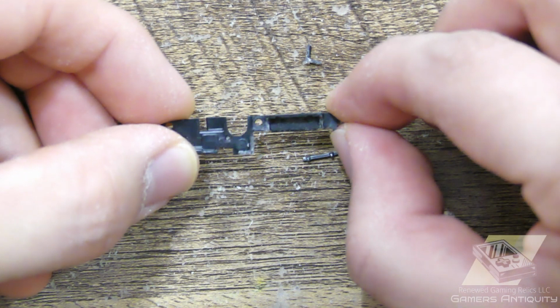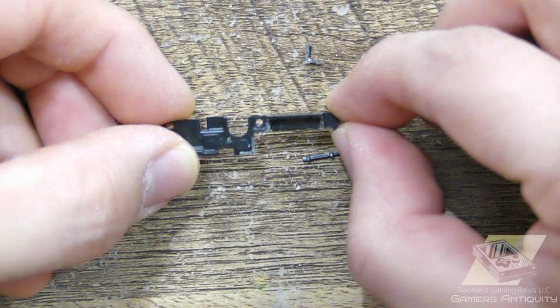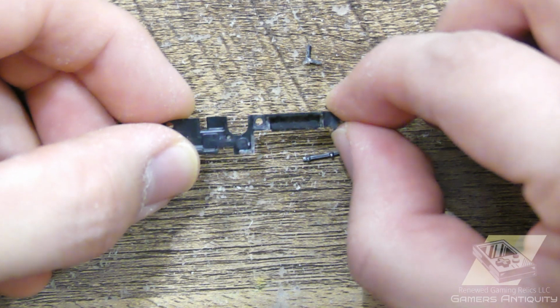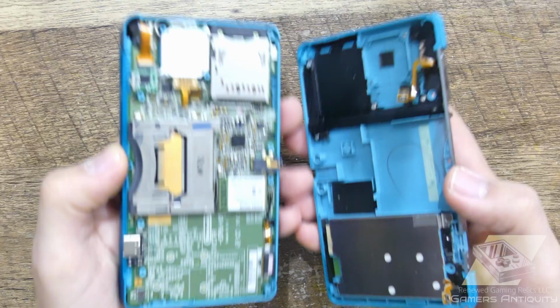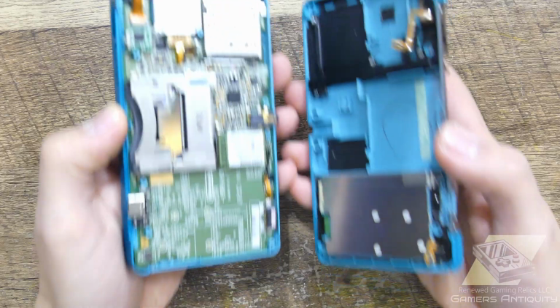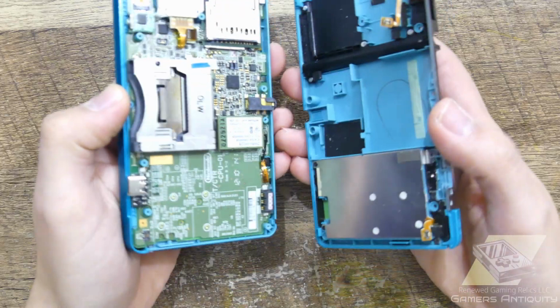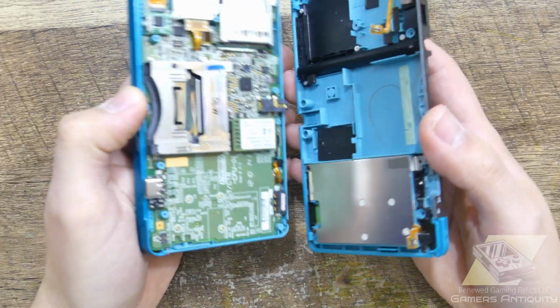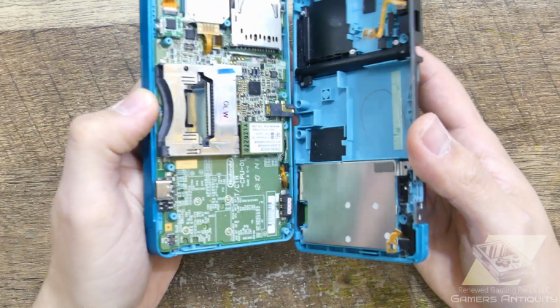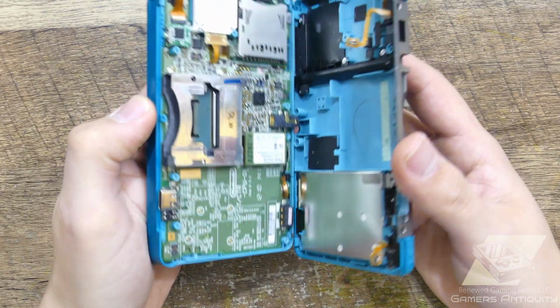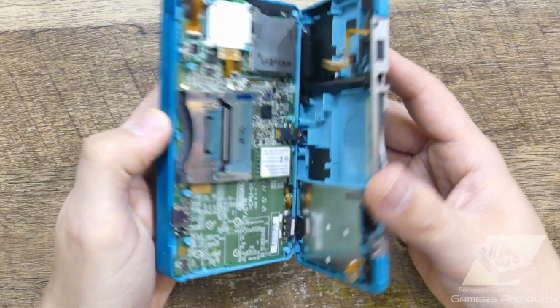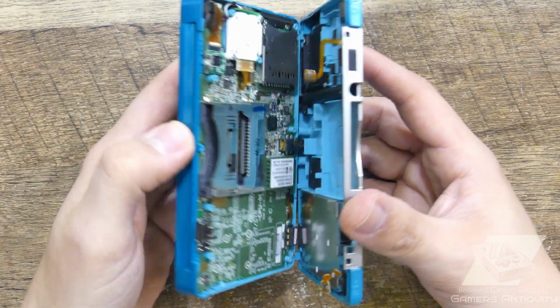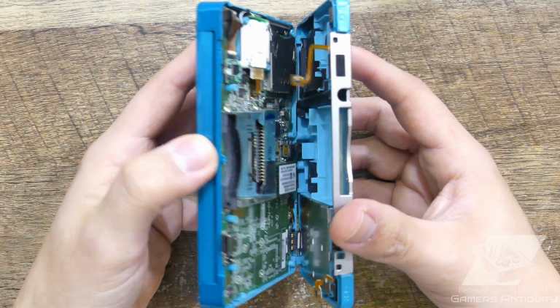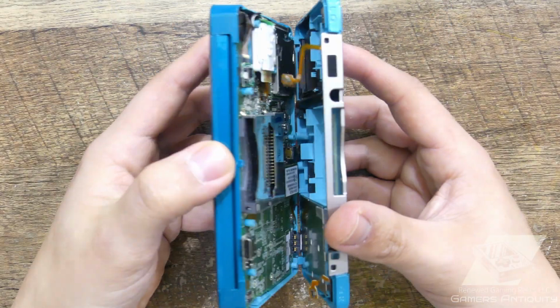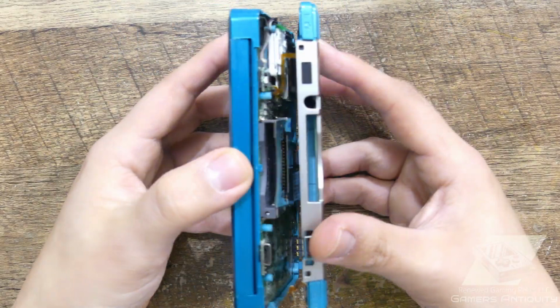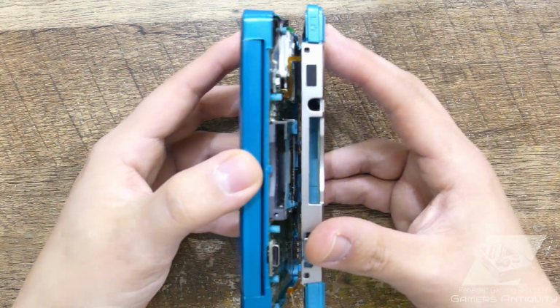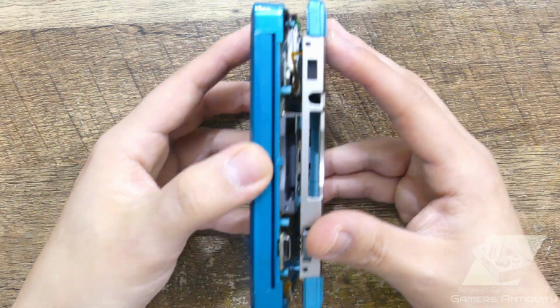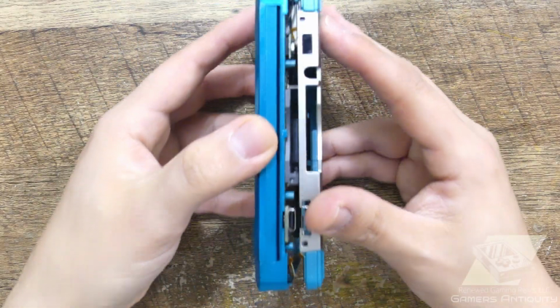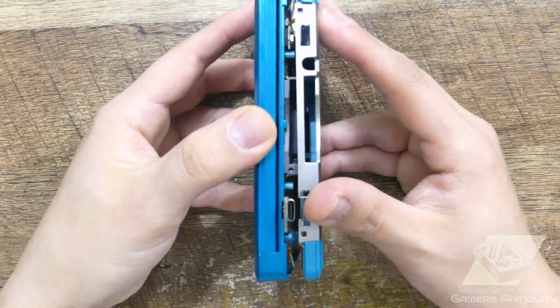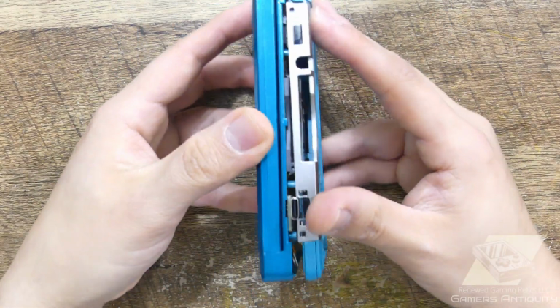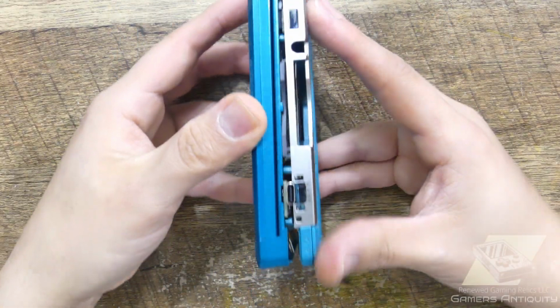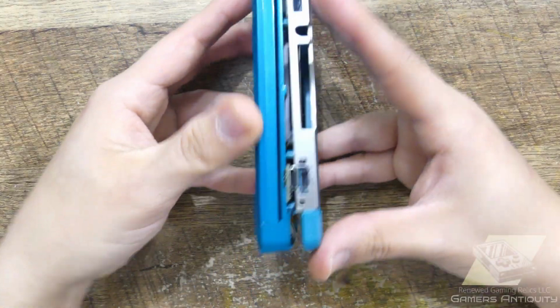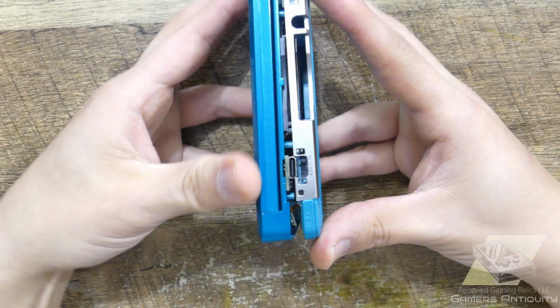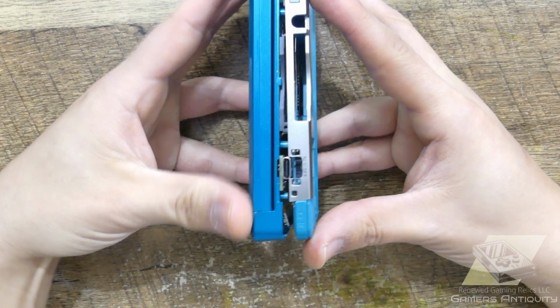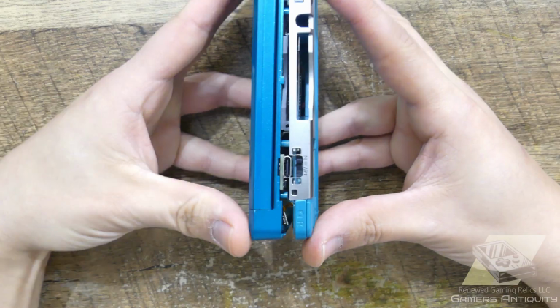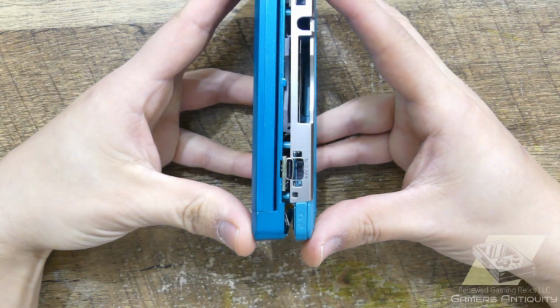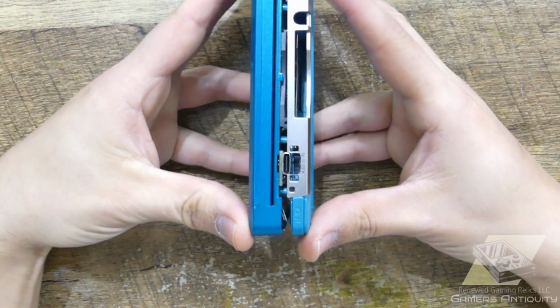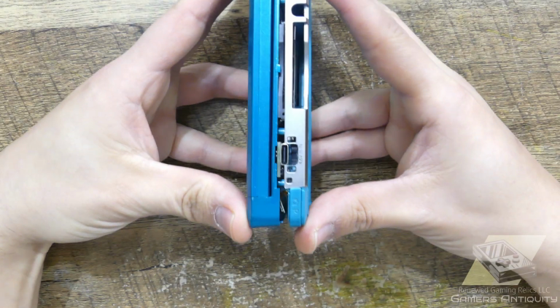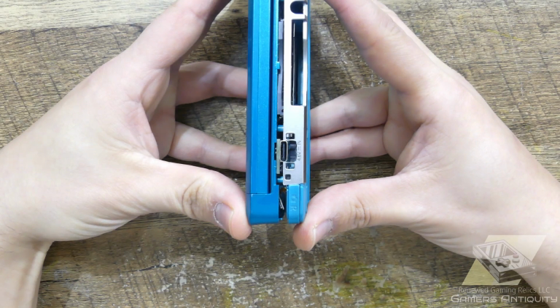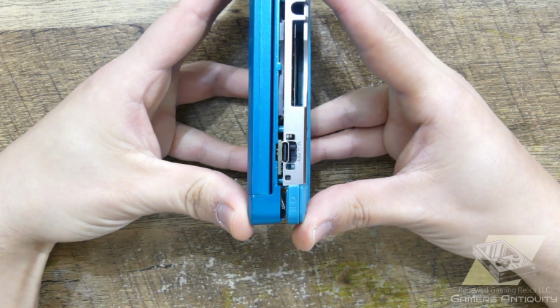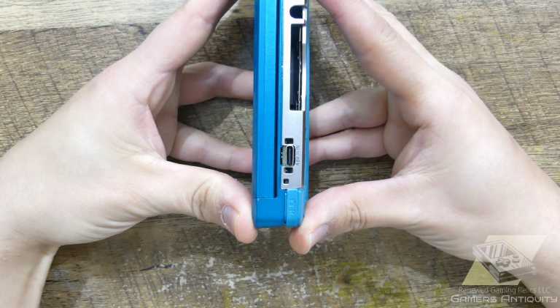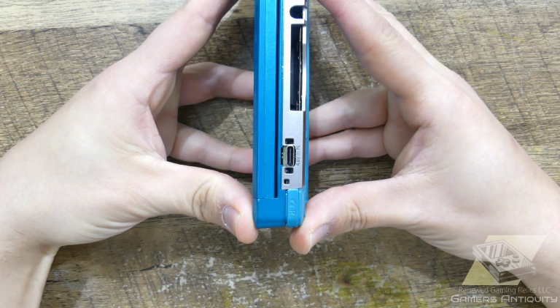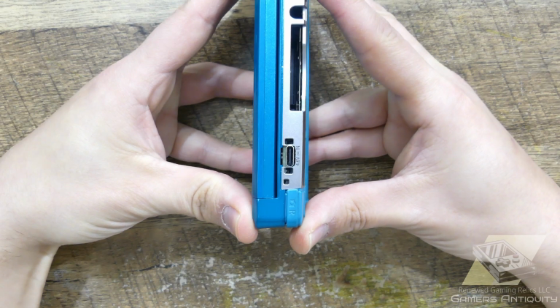The fit should be just right, and once you're happy with it, finish reassembling the 3DS.